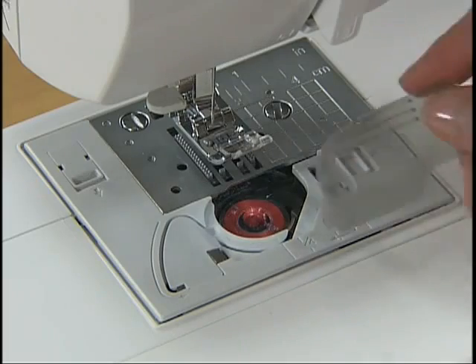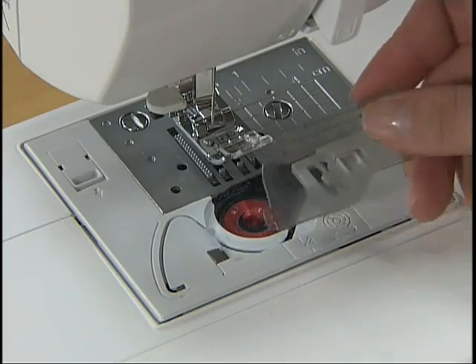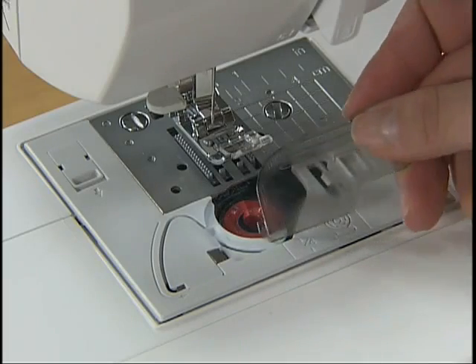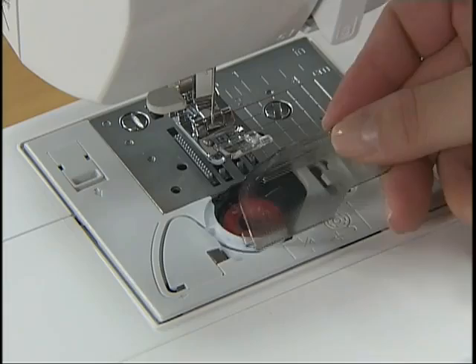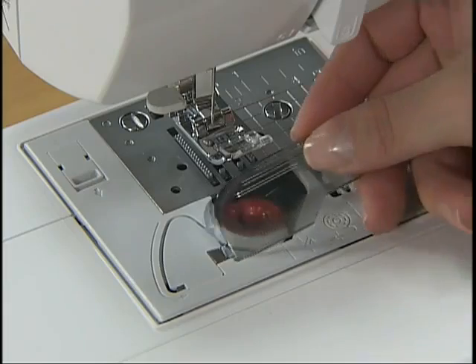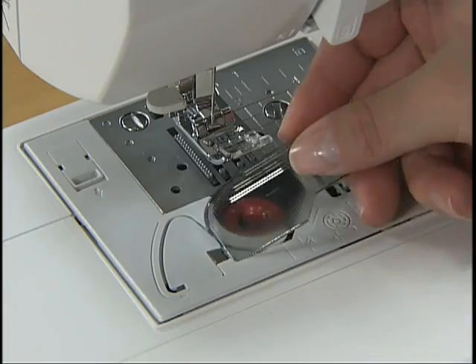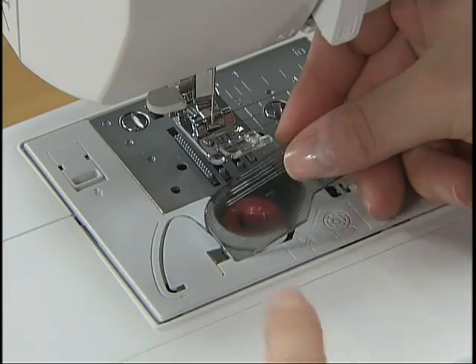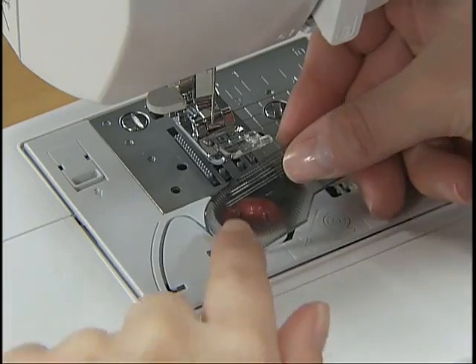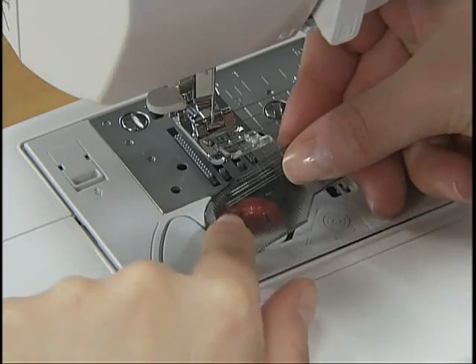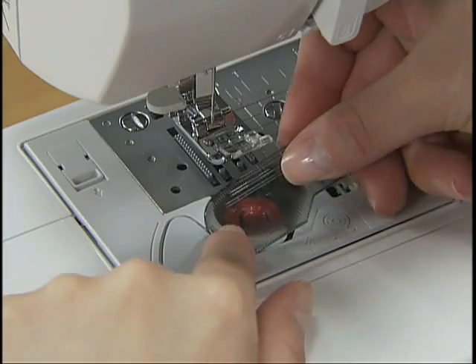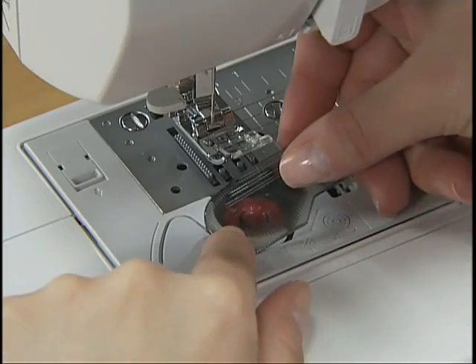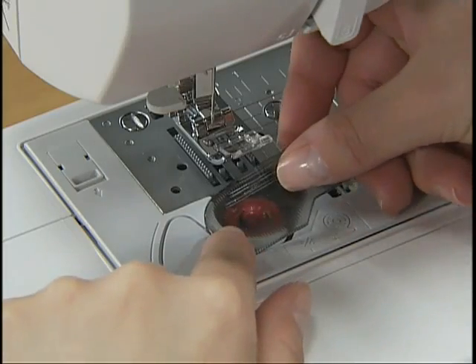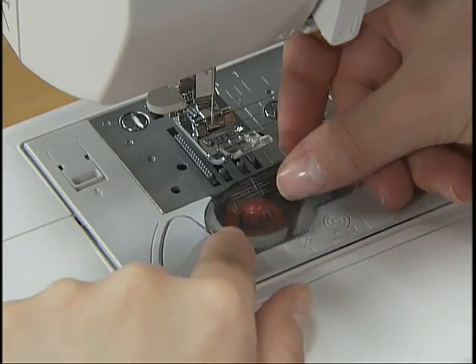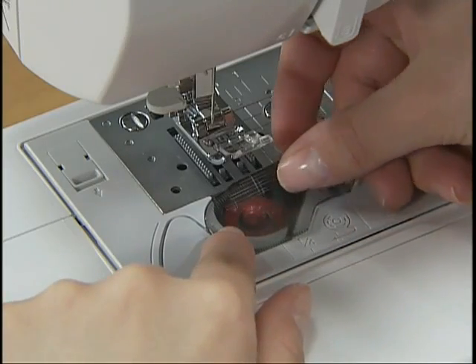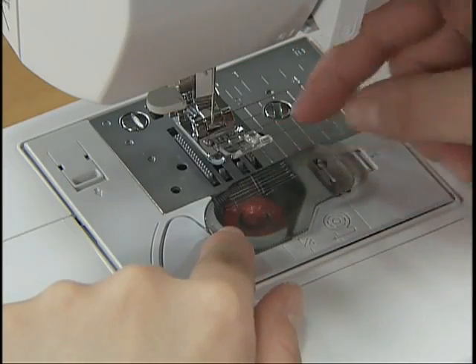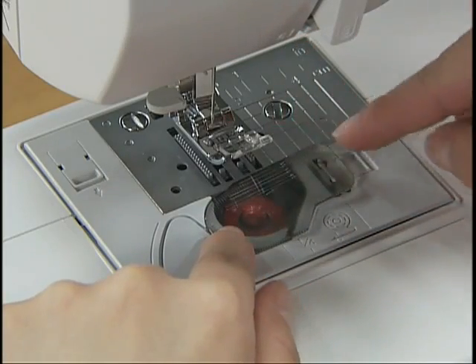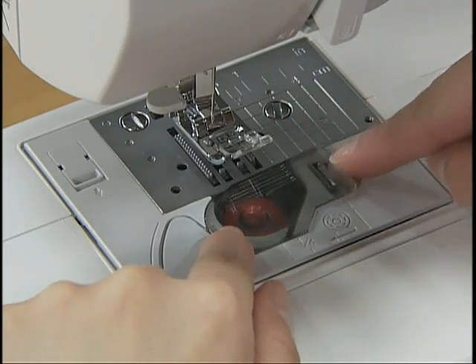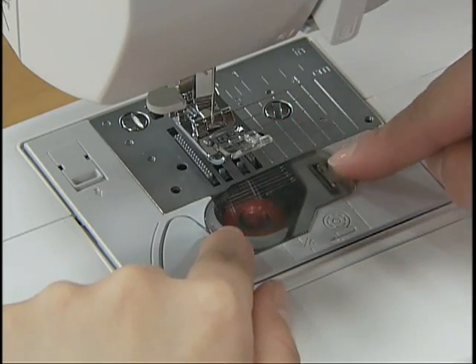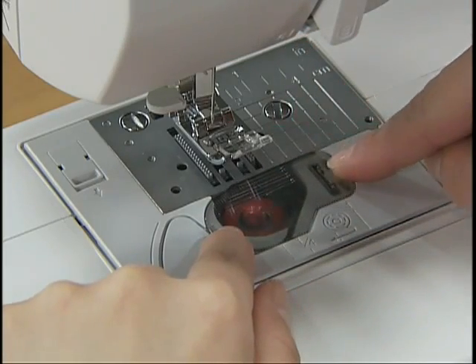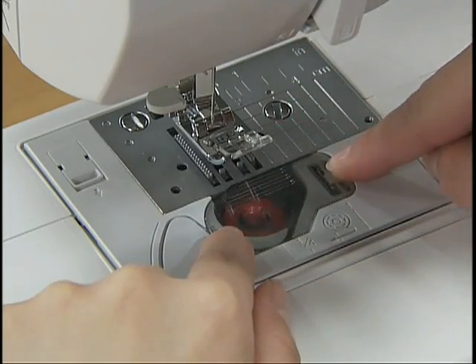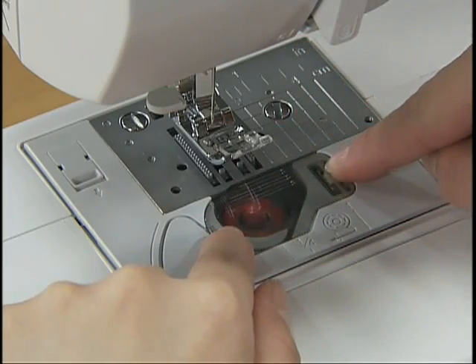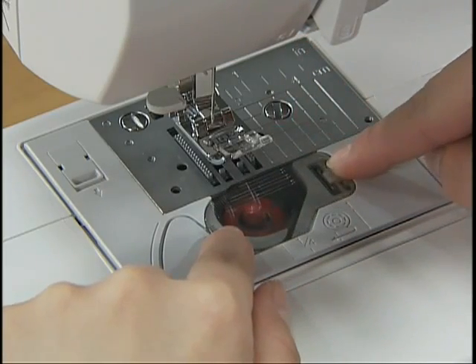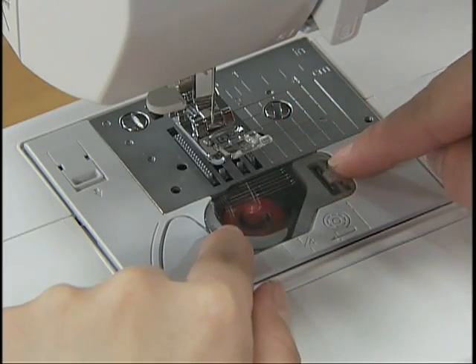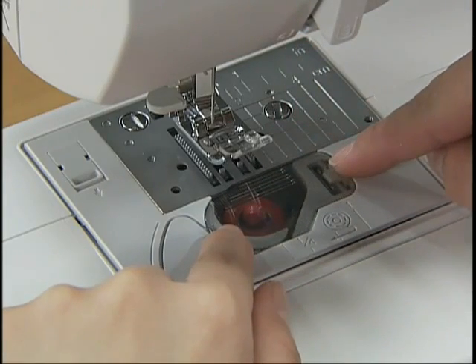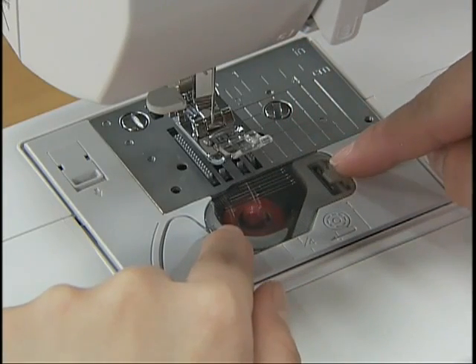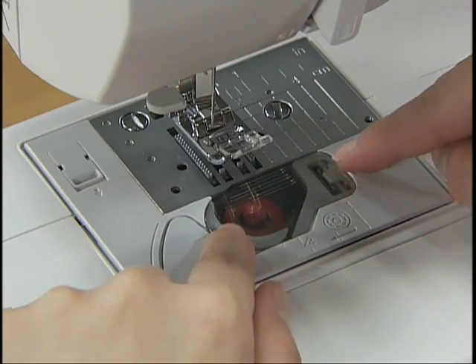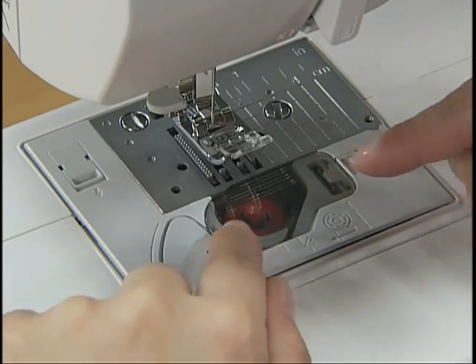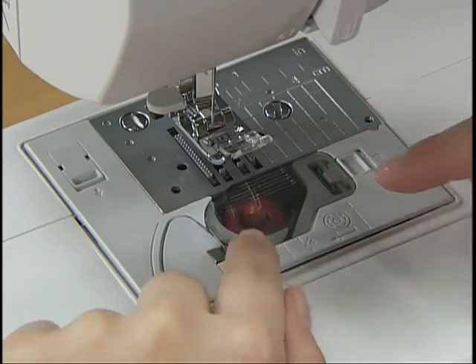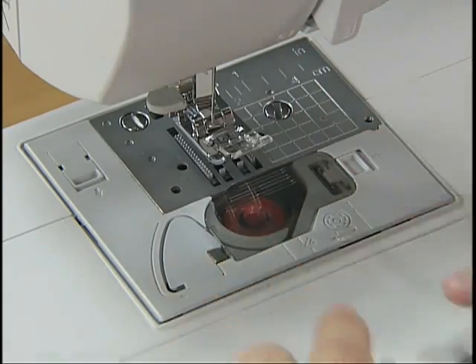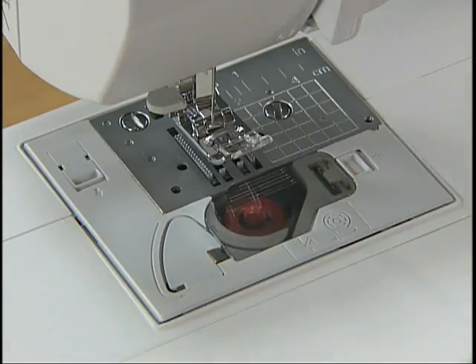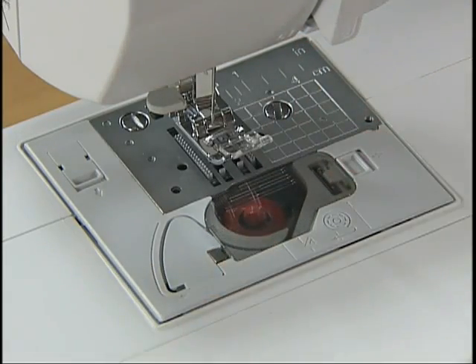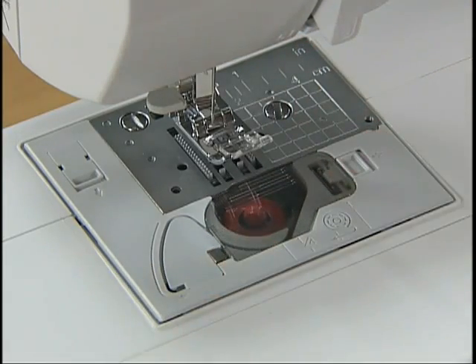Replace the bobbin cover. Now you have completed the setting of the lower thread.